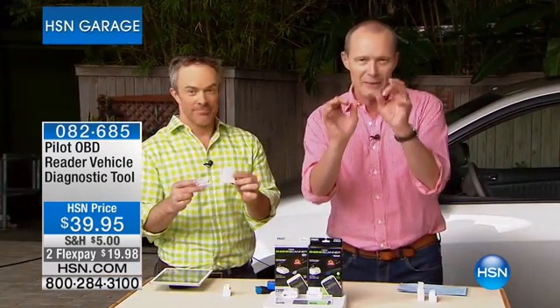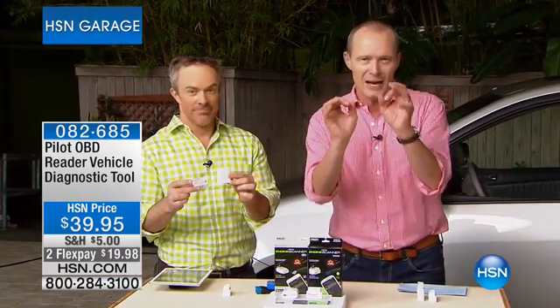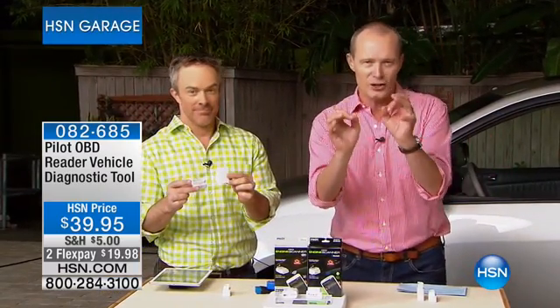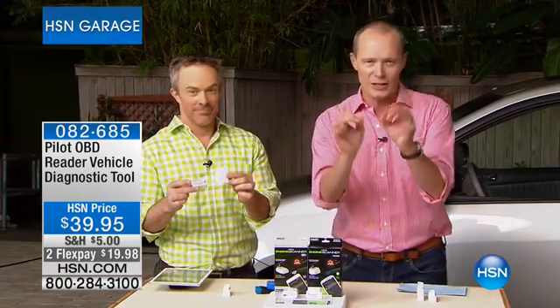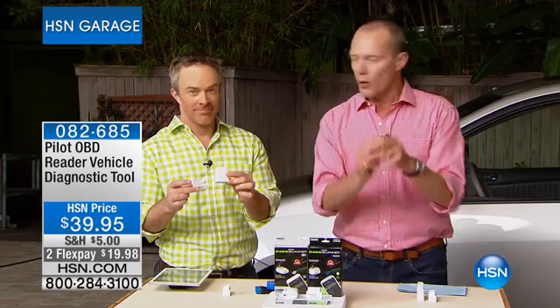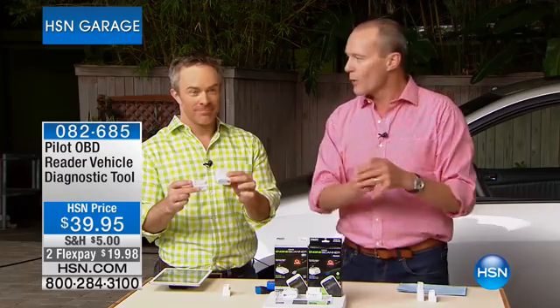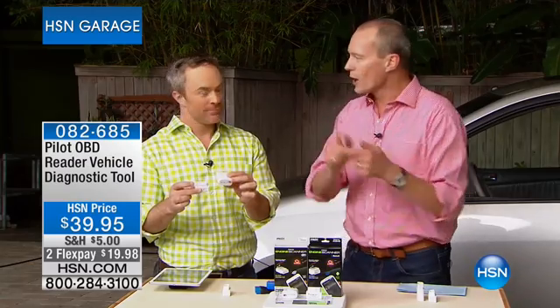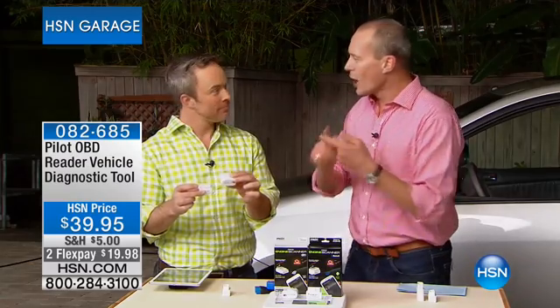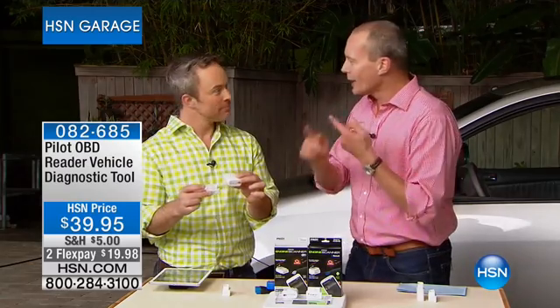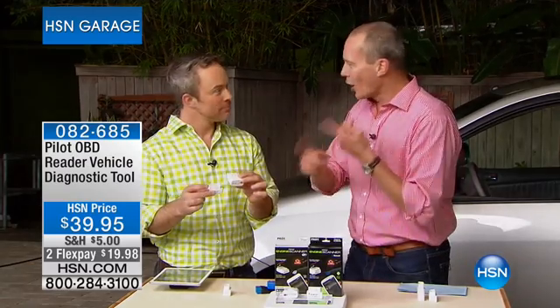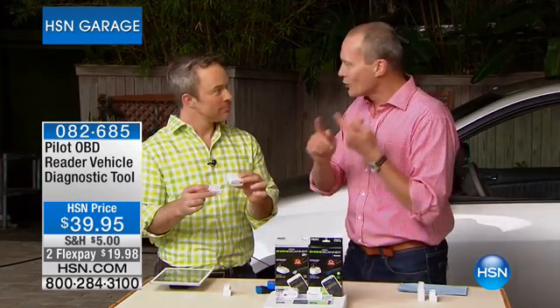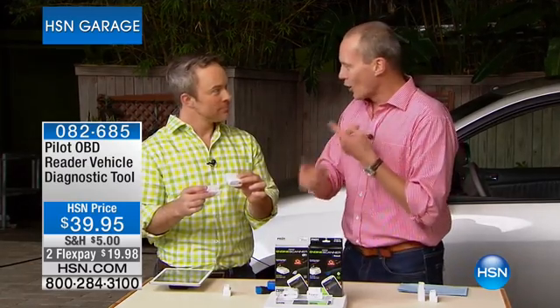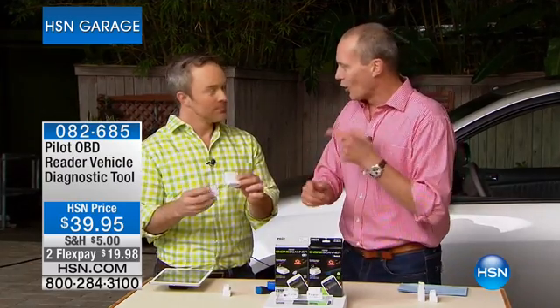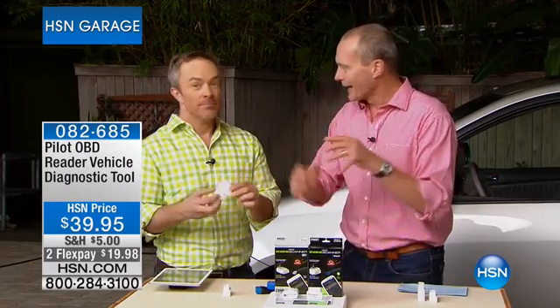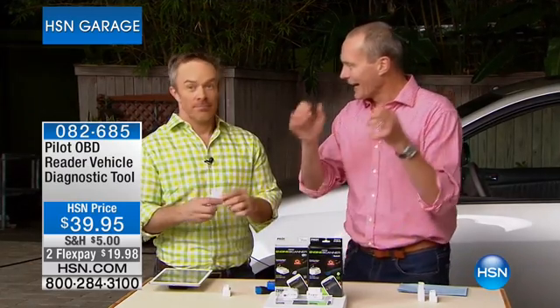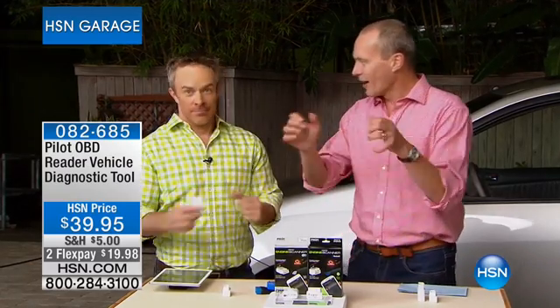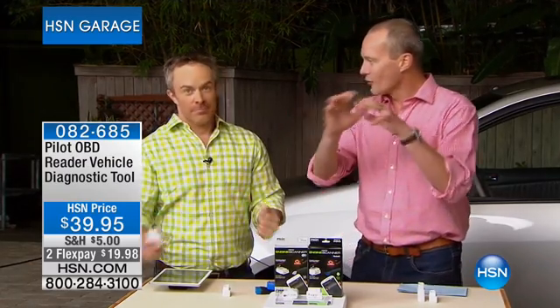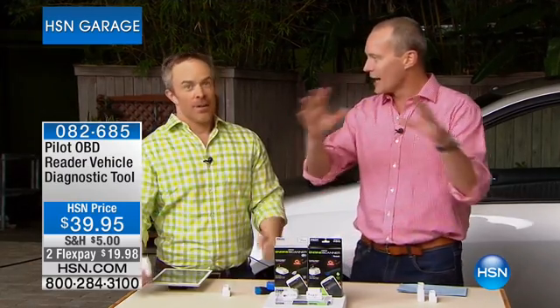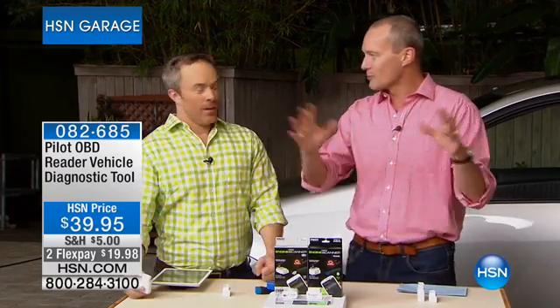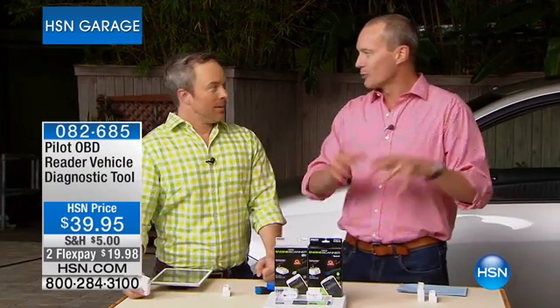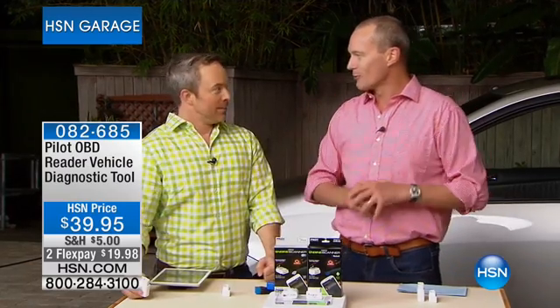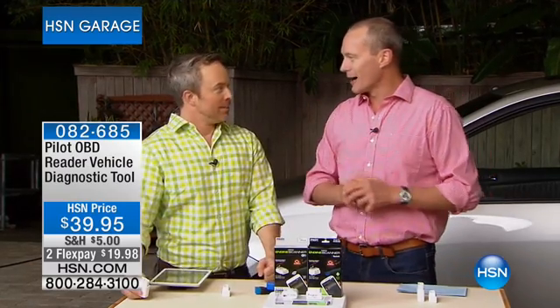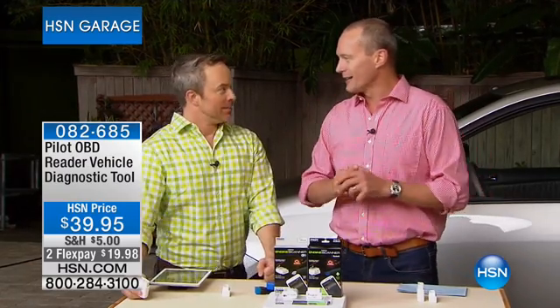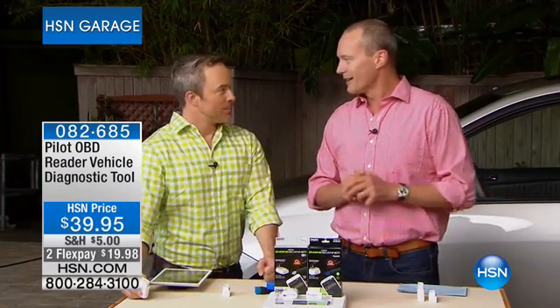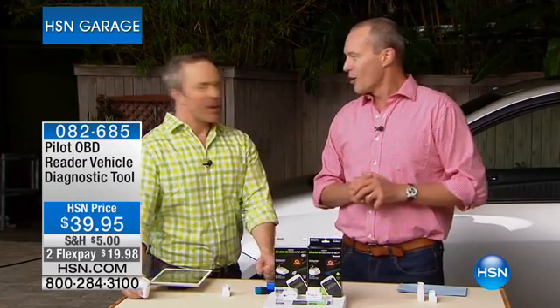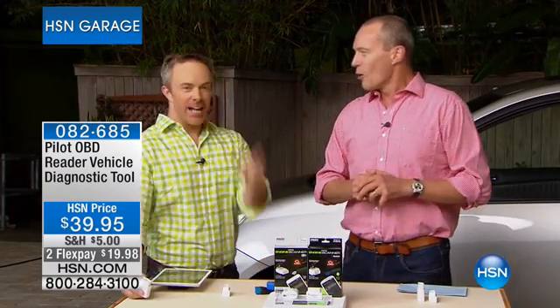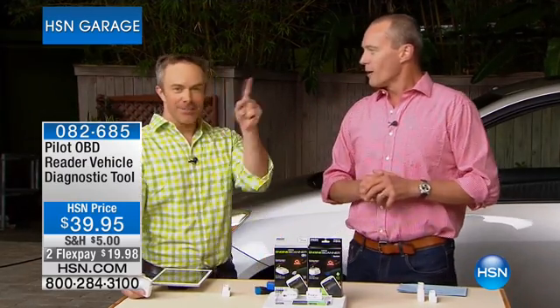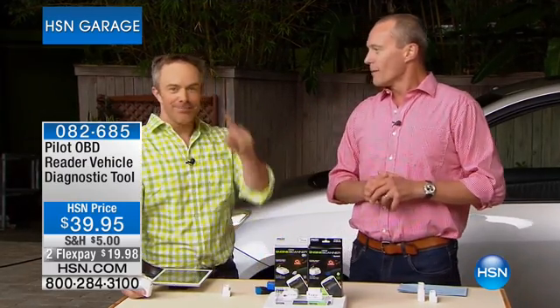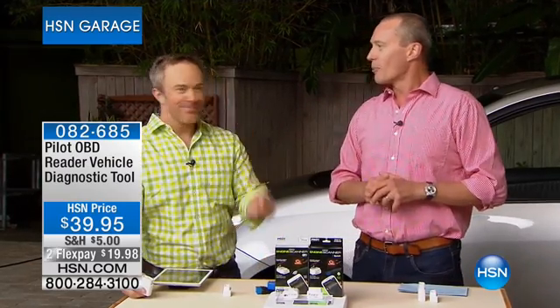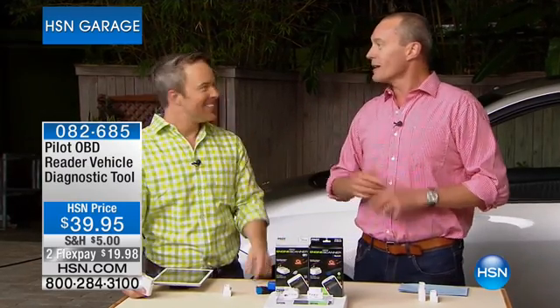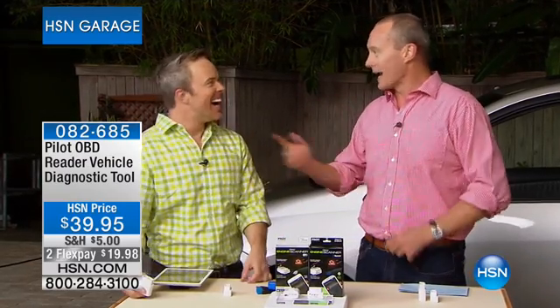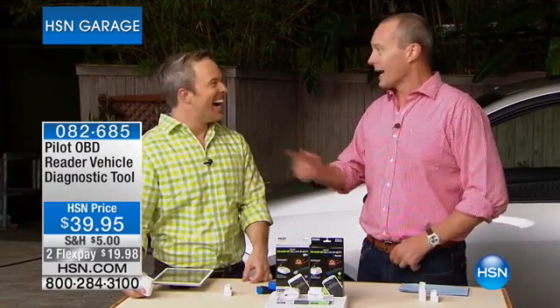Let me ask you this: when that light goes on on the dashboard, what do you think? Price tag. Price tag.